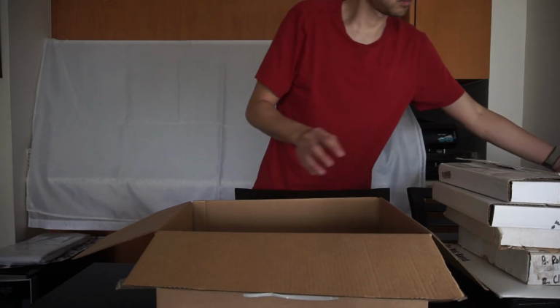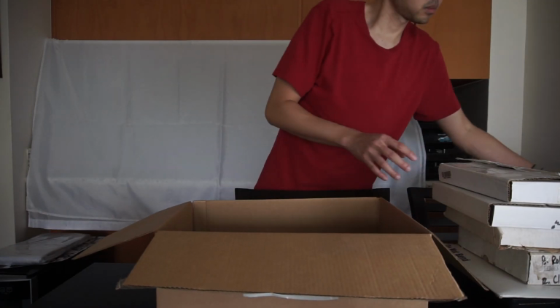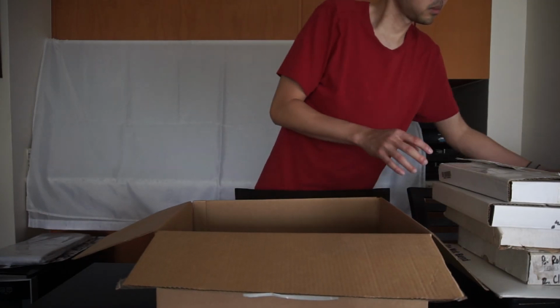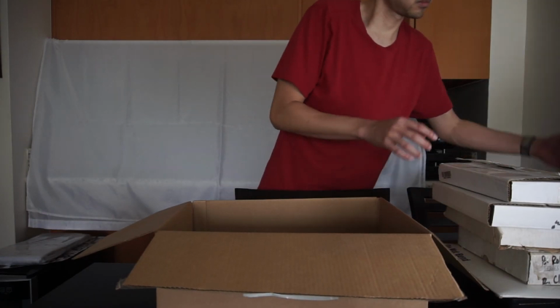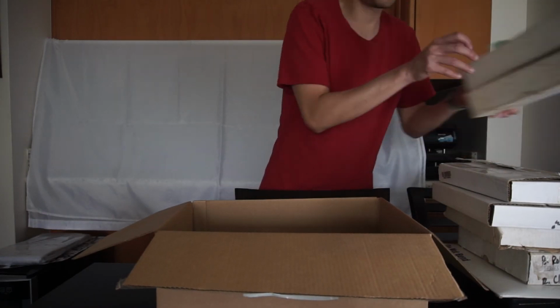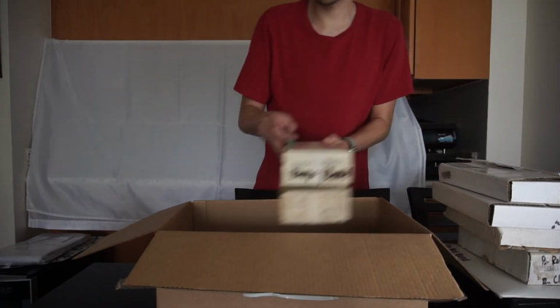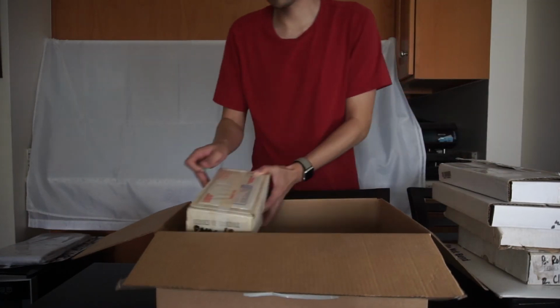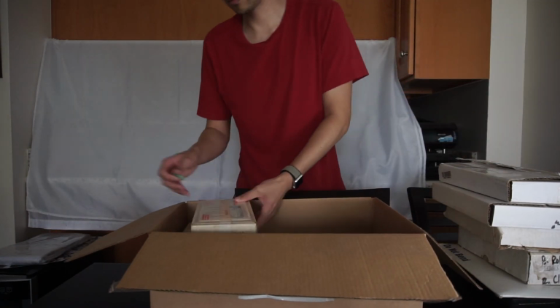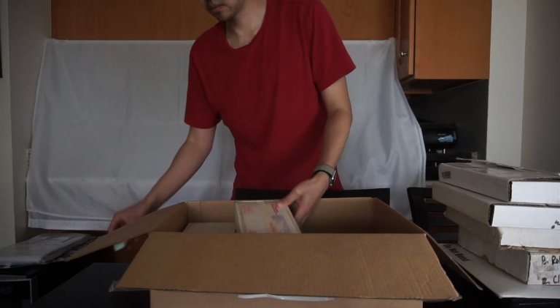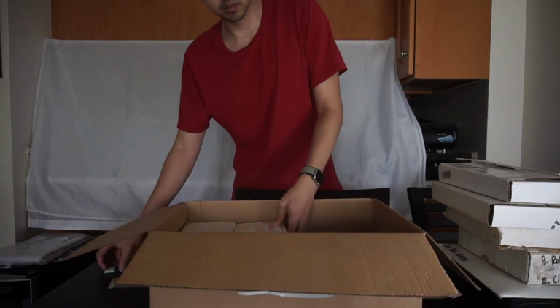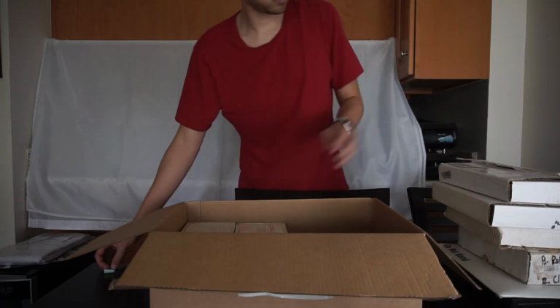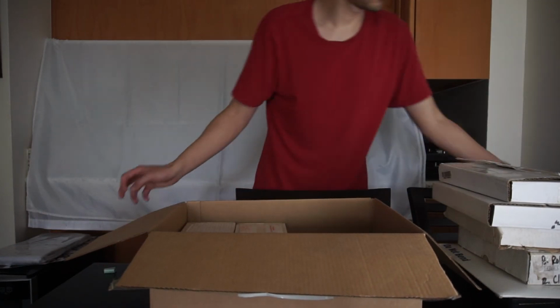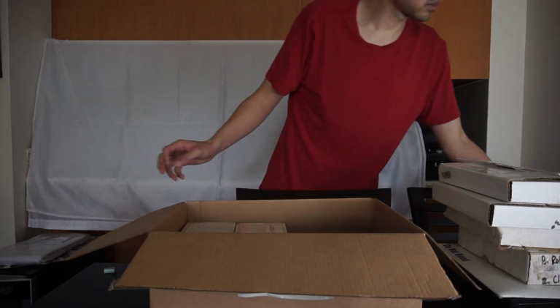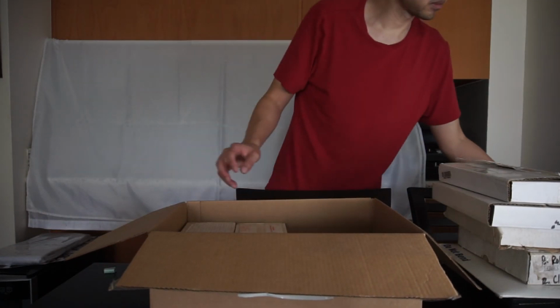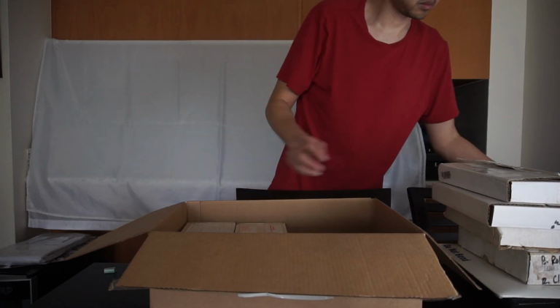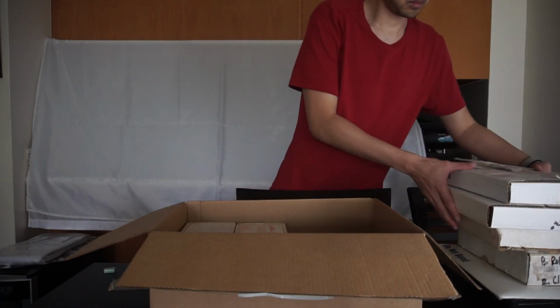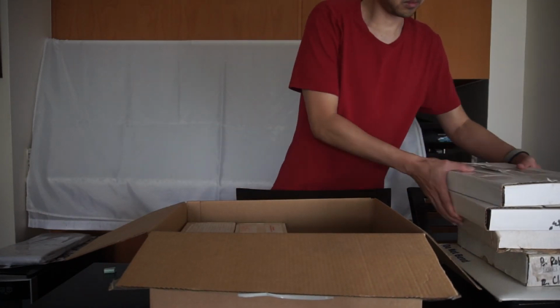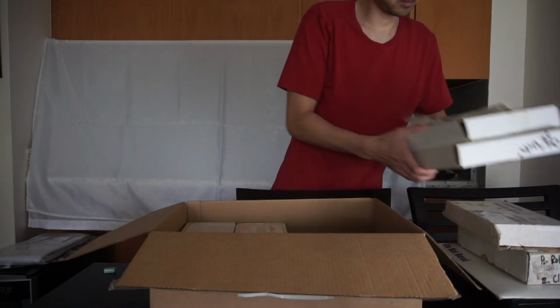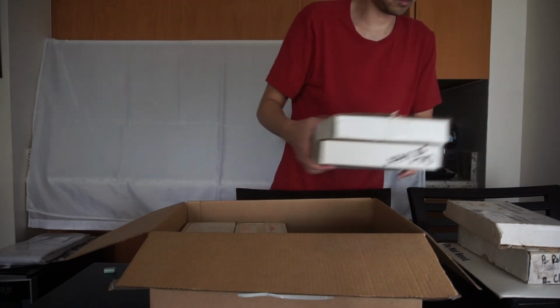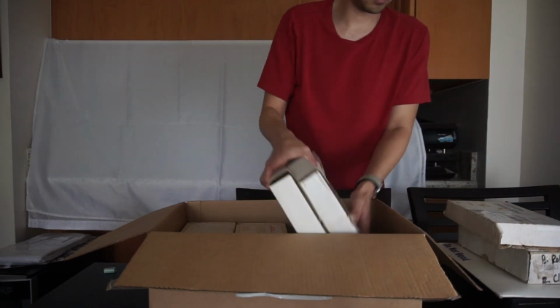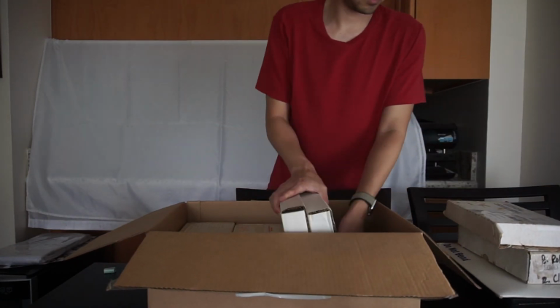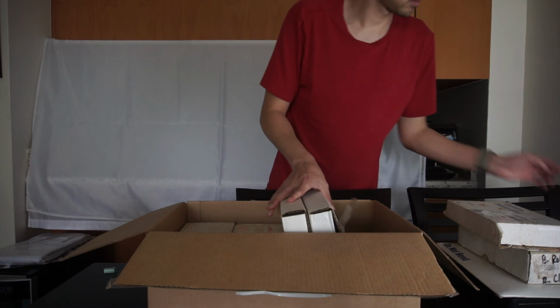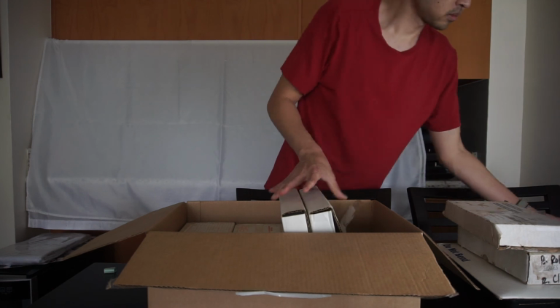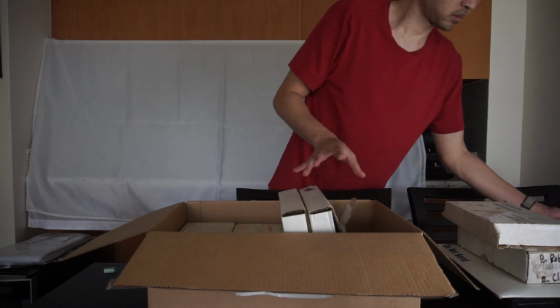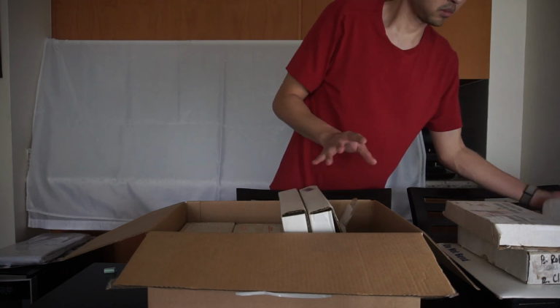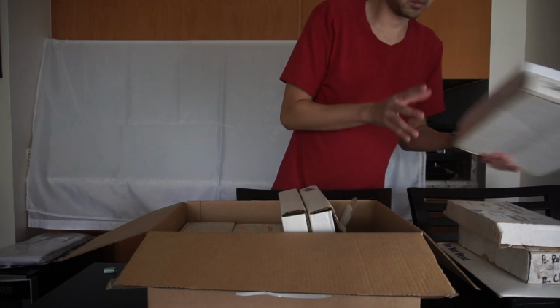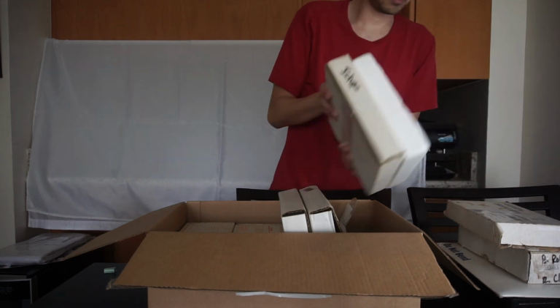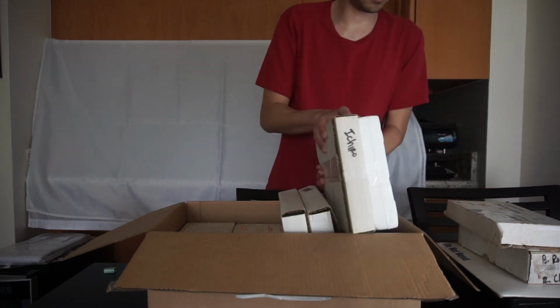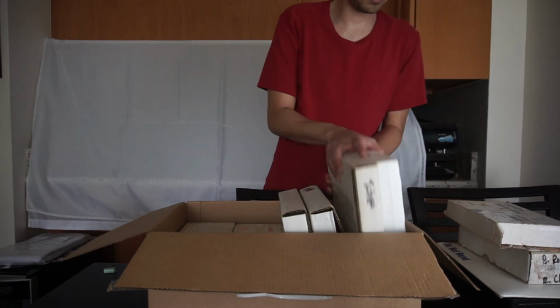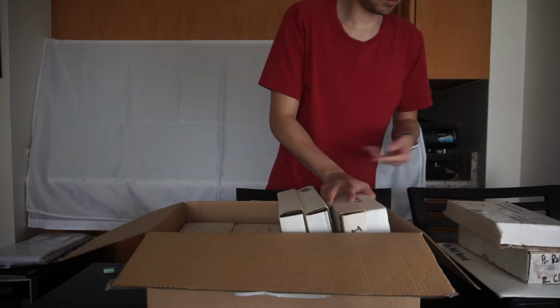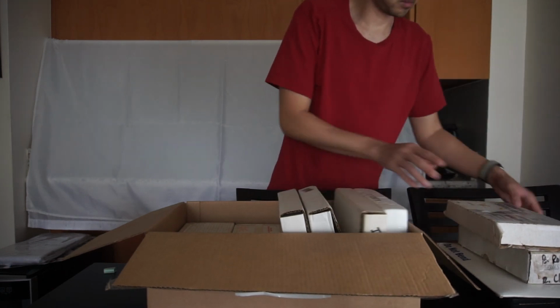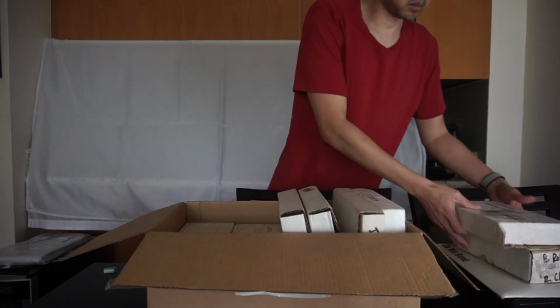And that's the collection. Thanks for watching everyone. If you are looking for more nostalgia and old collections, check out the video where I go through my friend's childhood box of Pokemon cards.